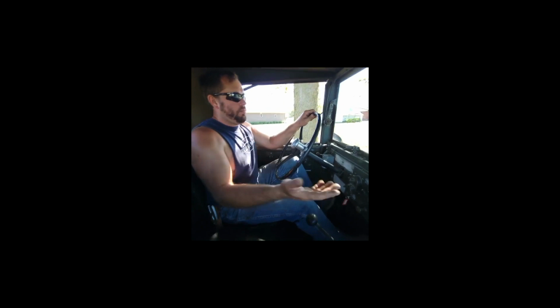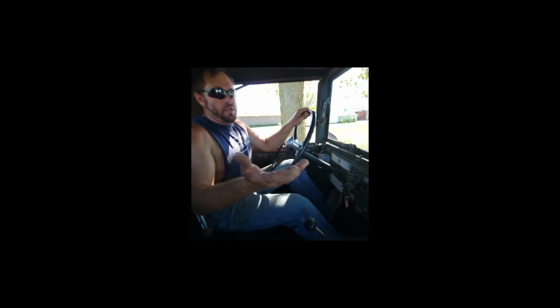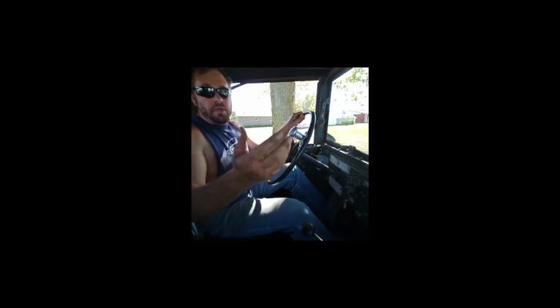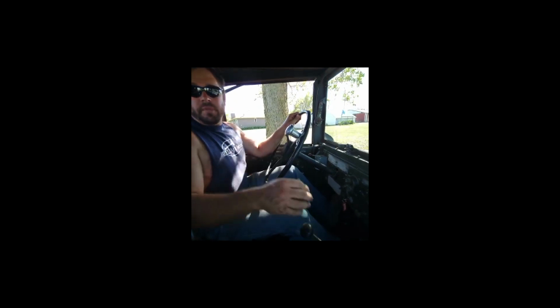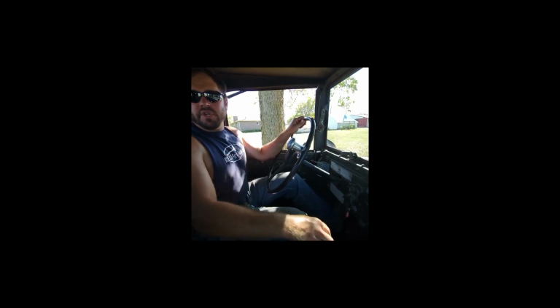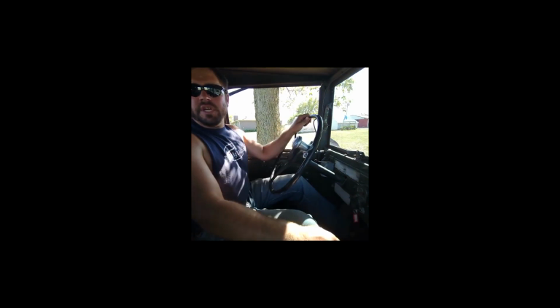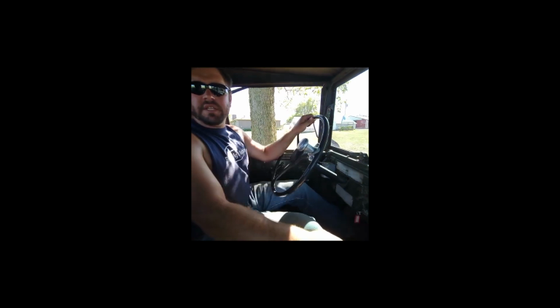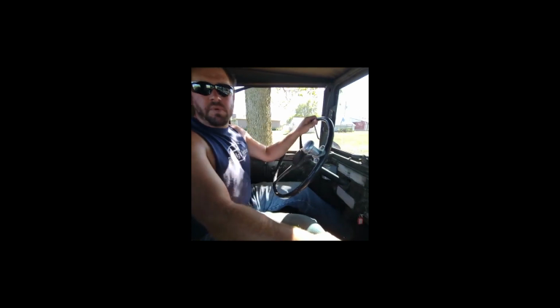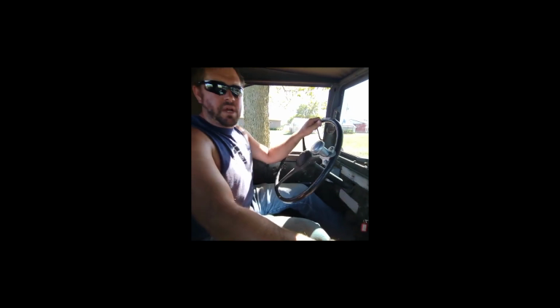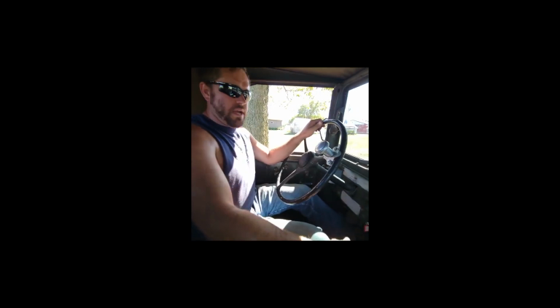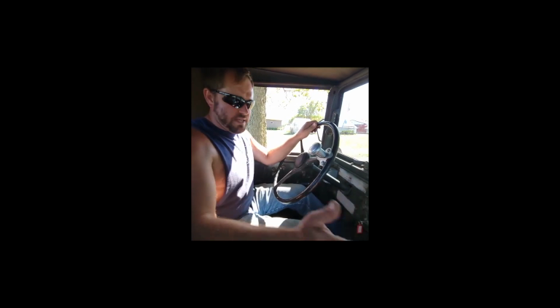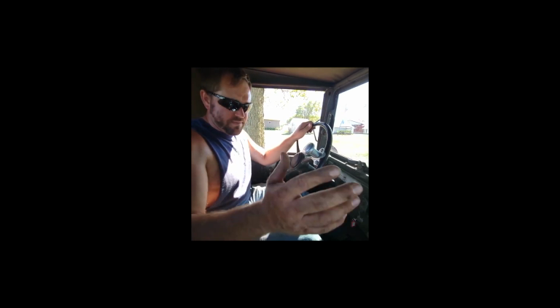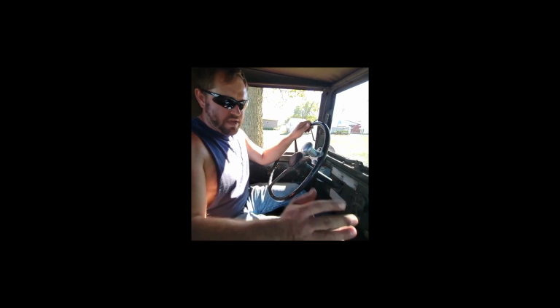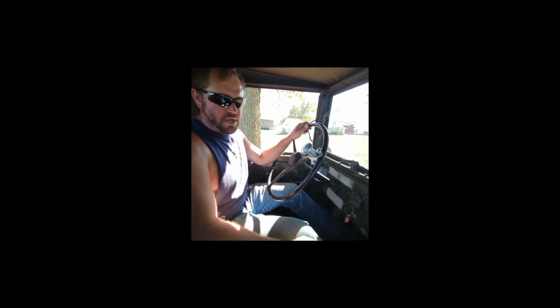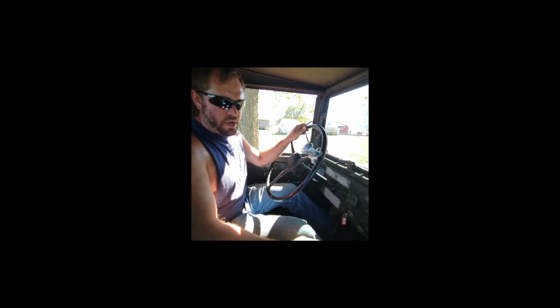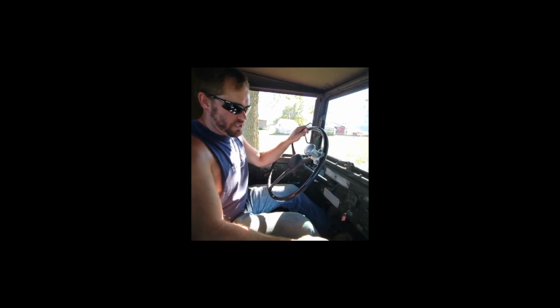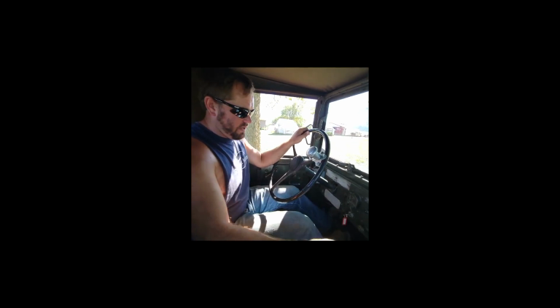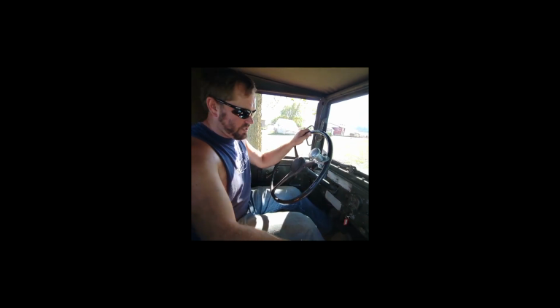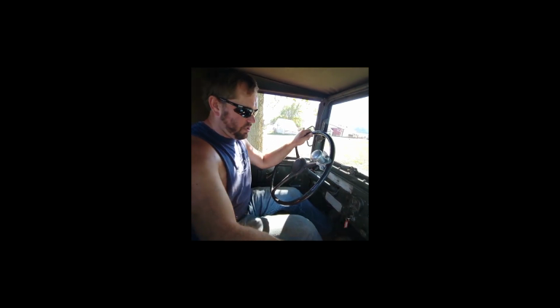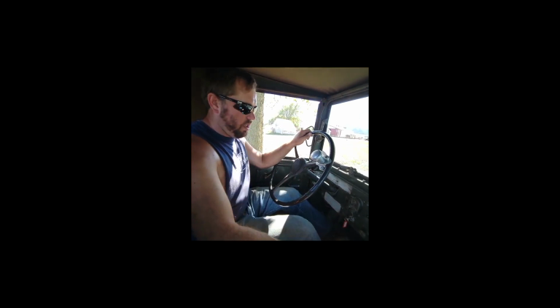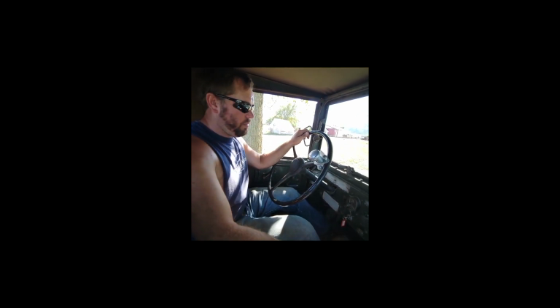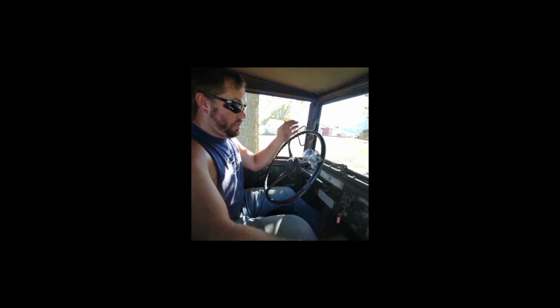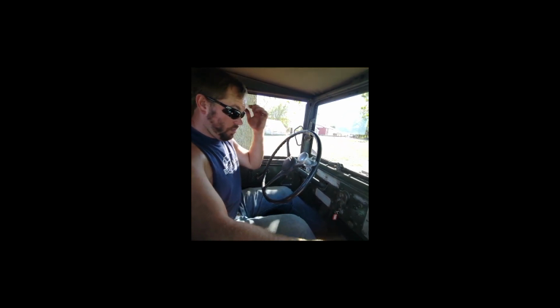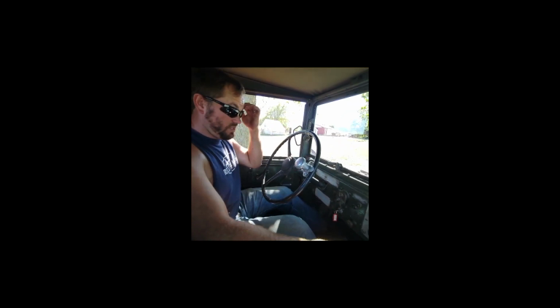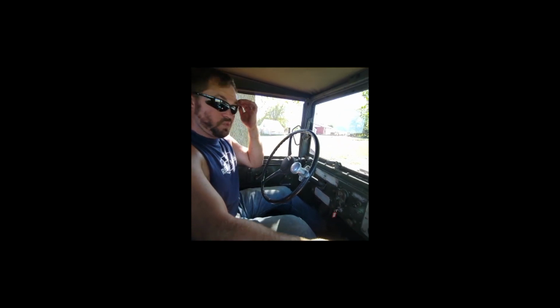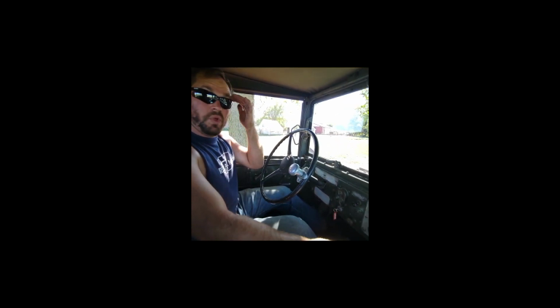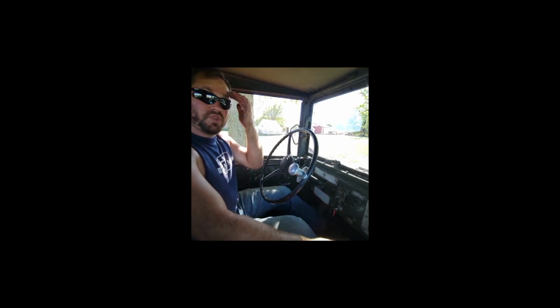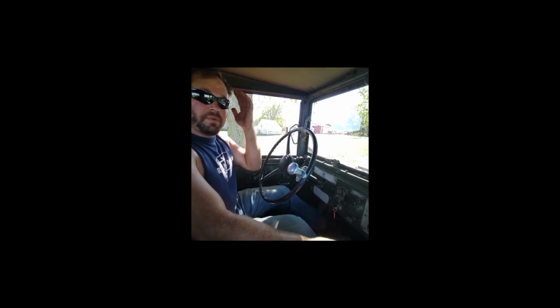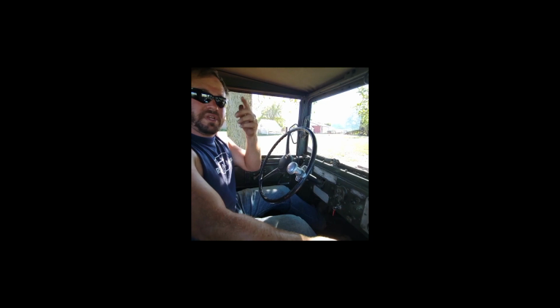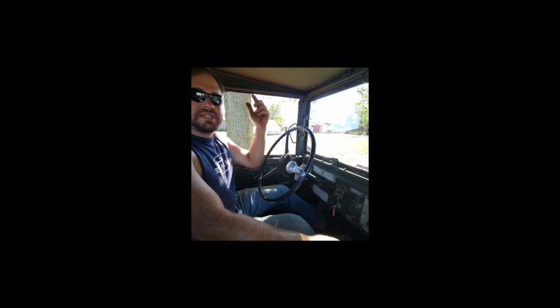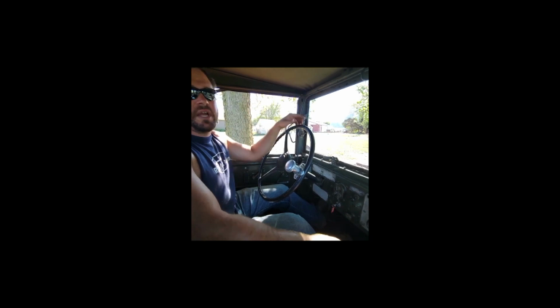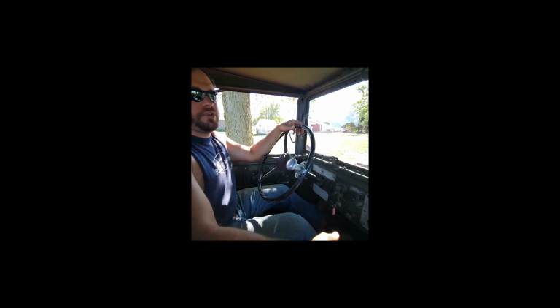So make sure you check this one out, guys. If you have any questions, give us a call. But otherwise, cool old truck — would make a nice collector.